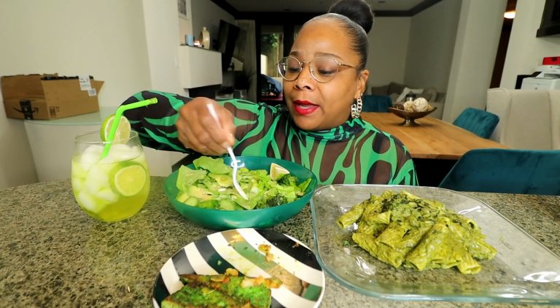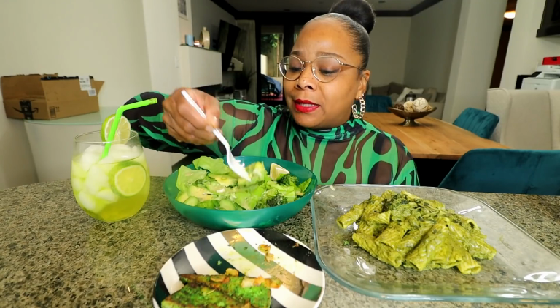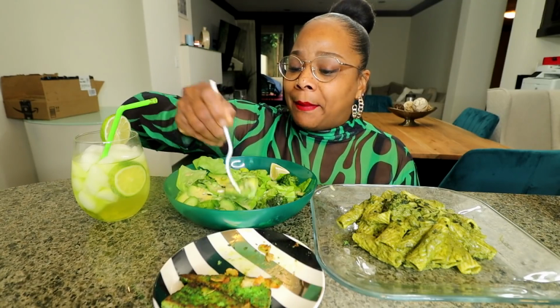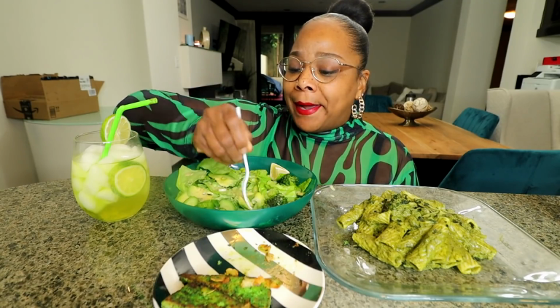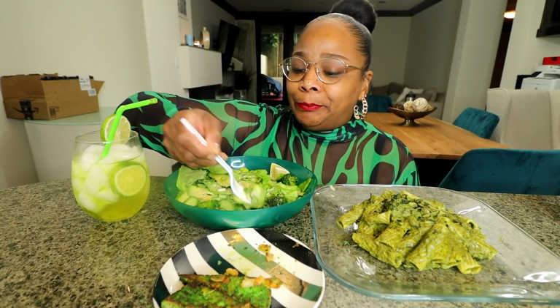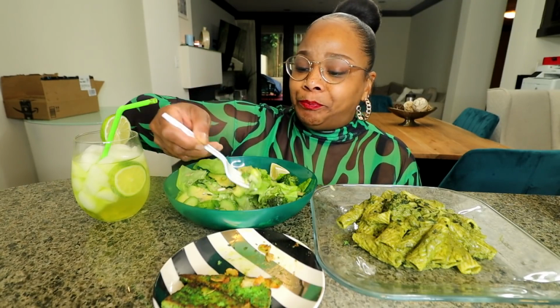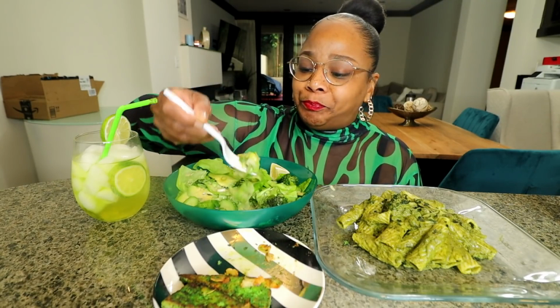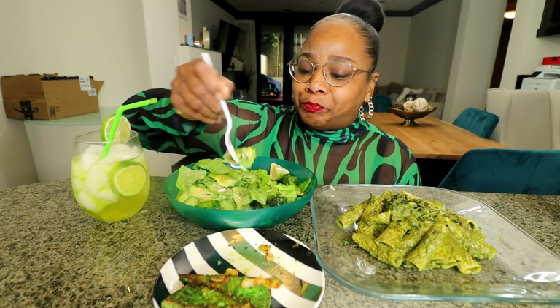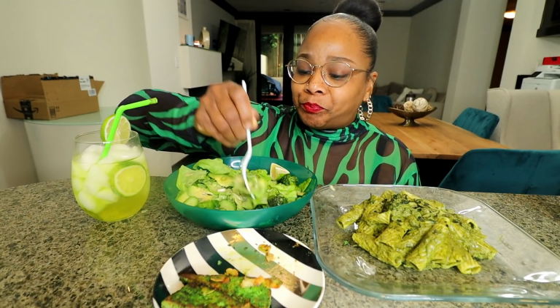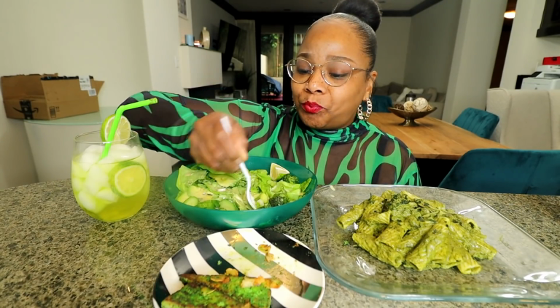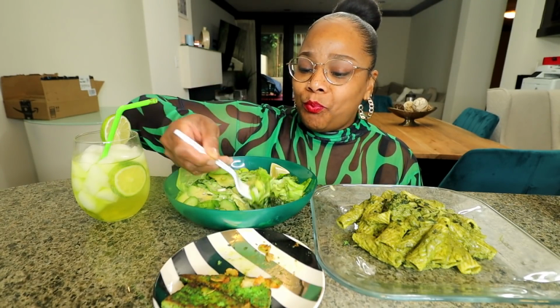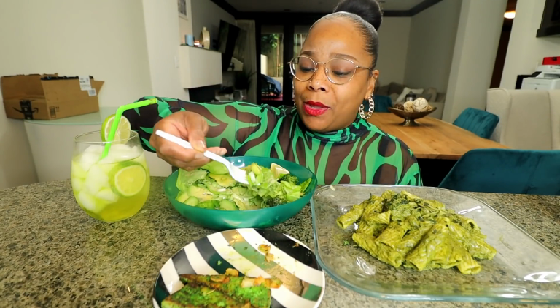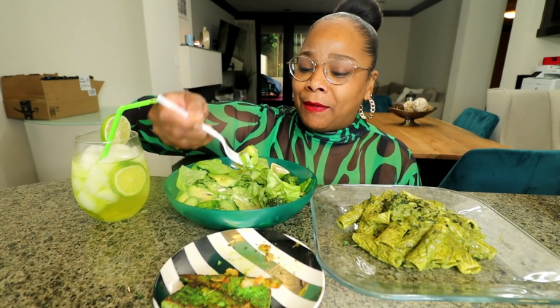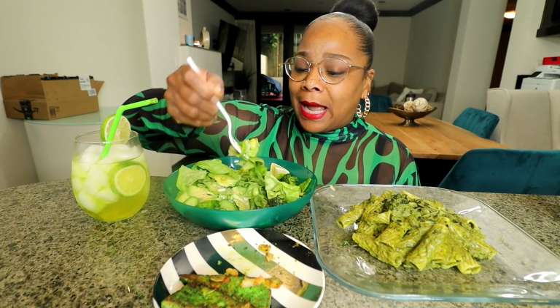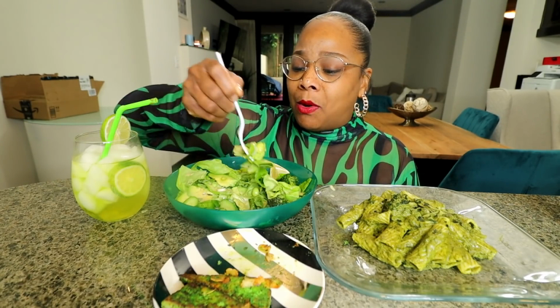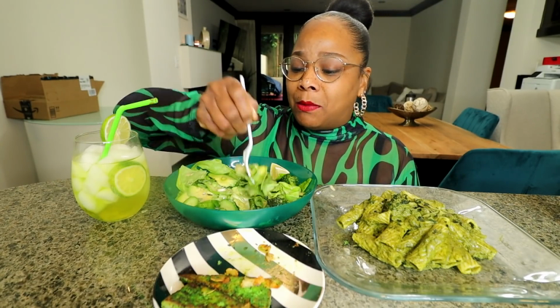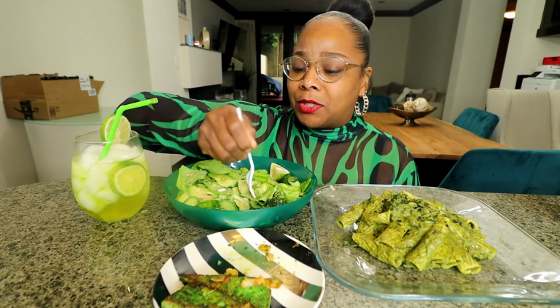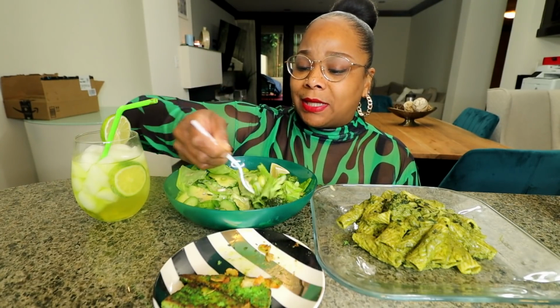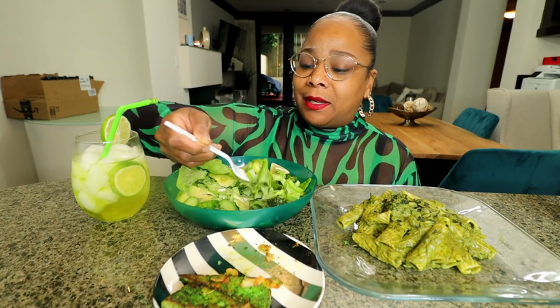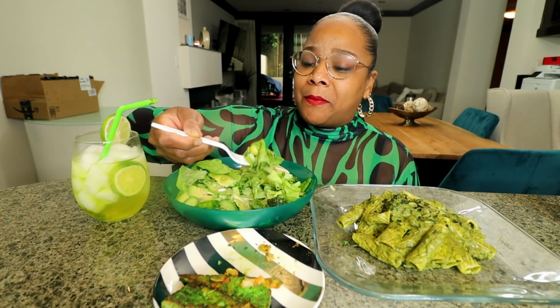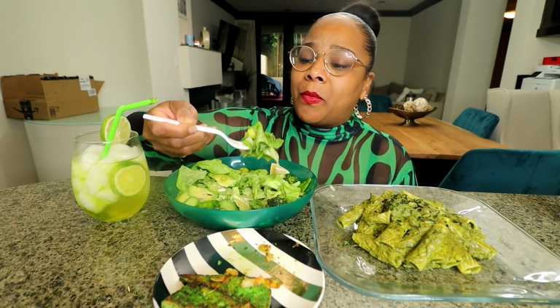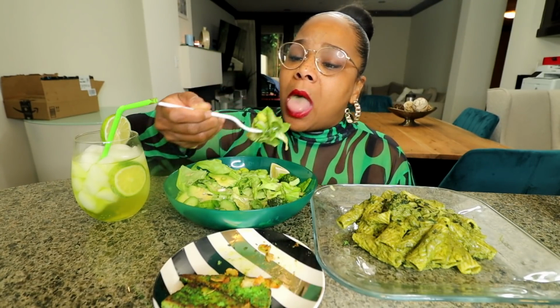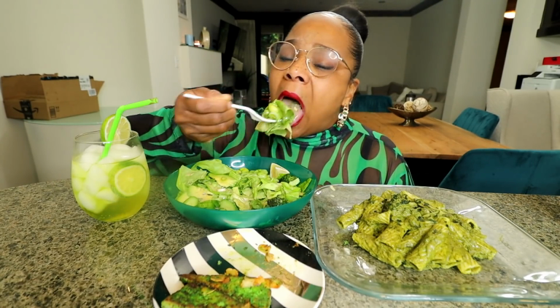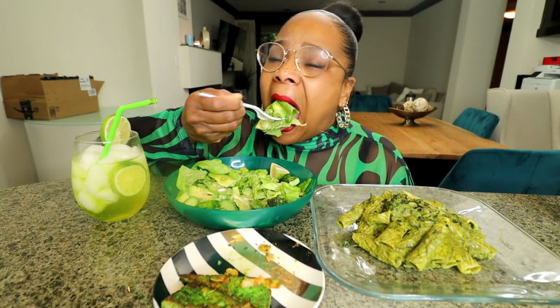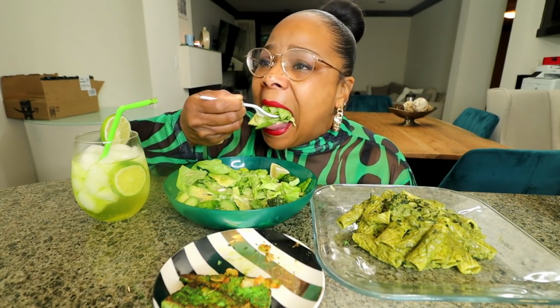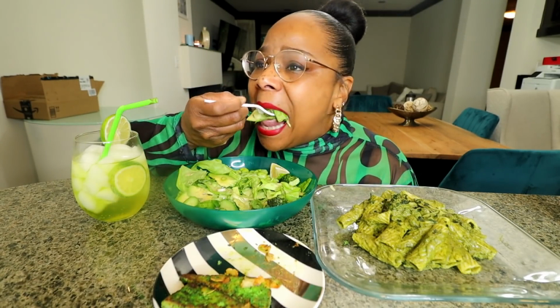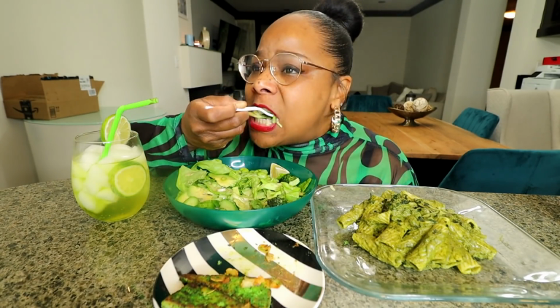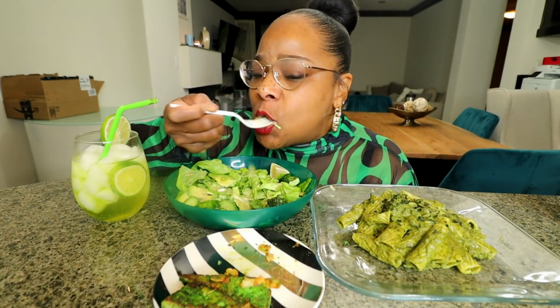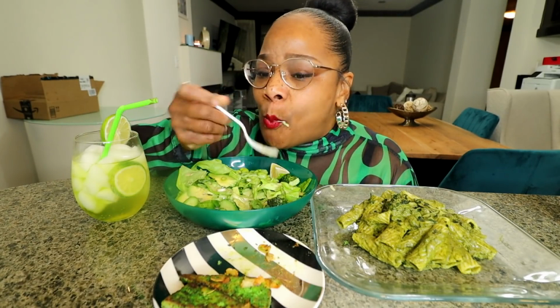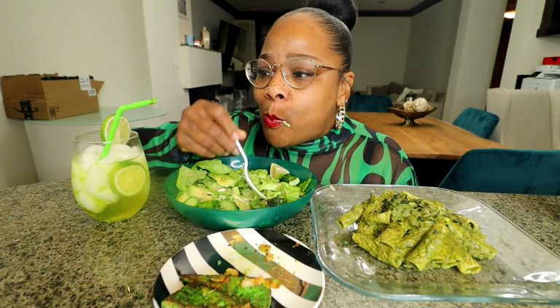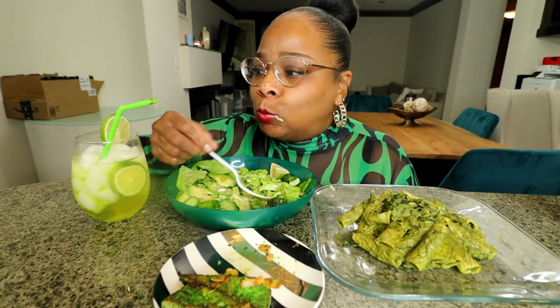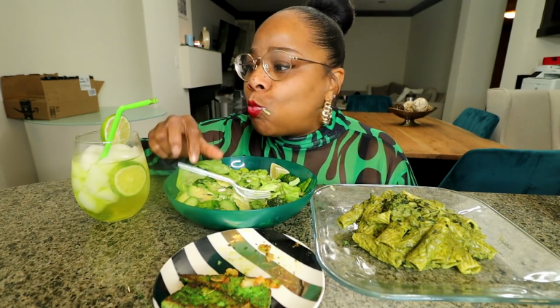That's not bad. I feel like I want more dressing though.